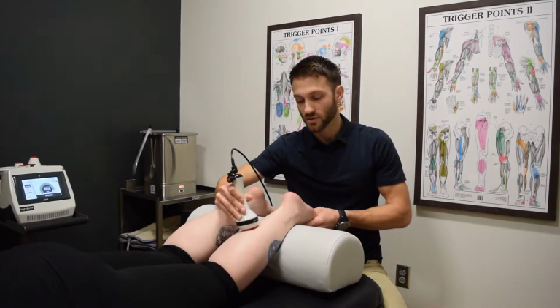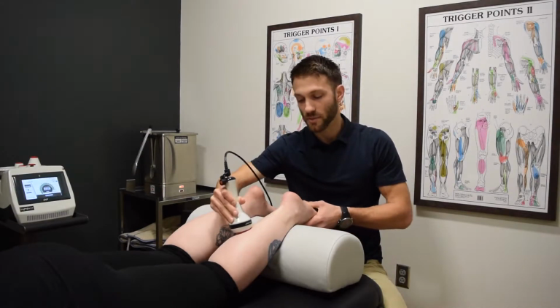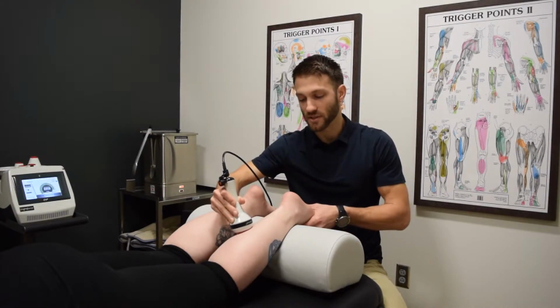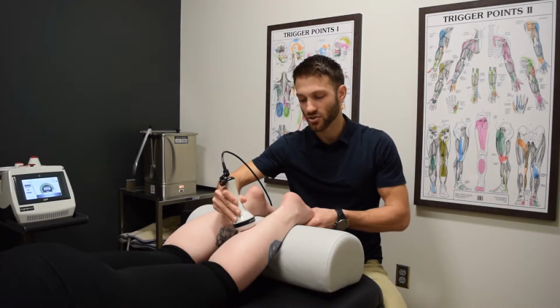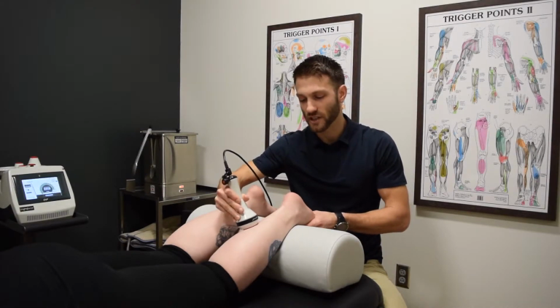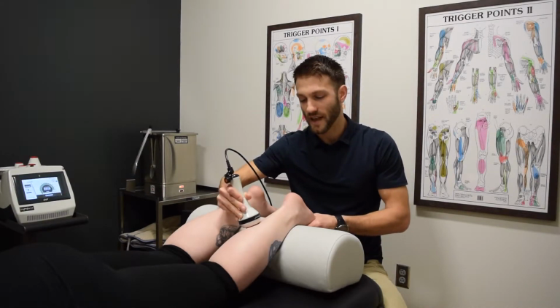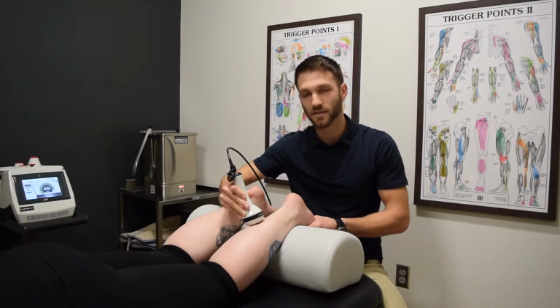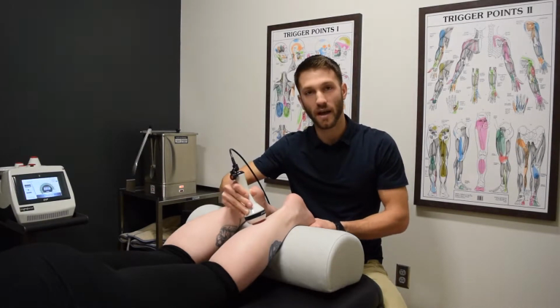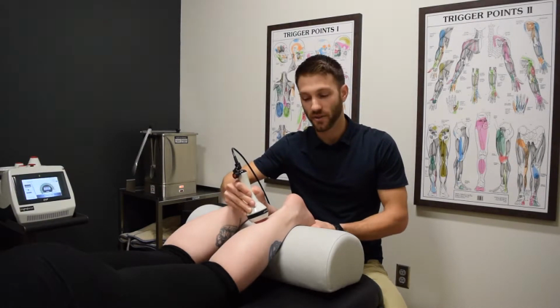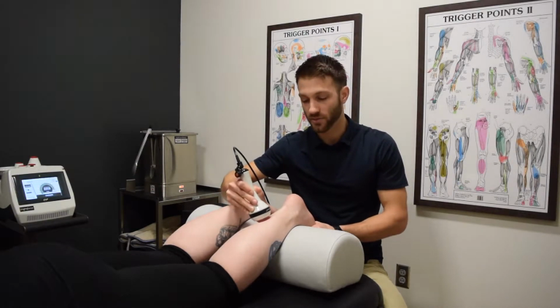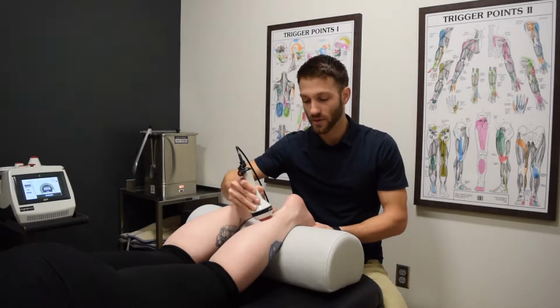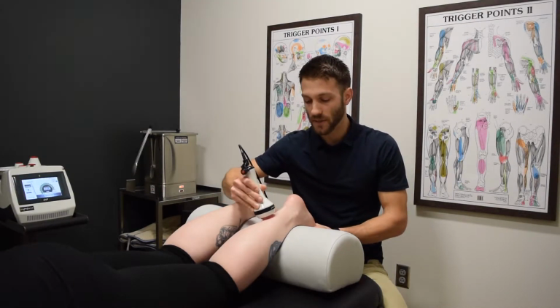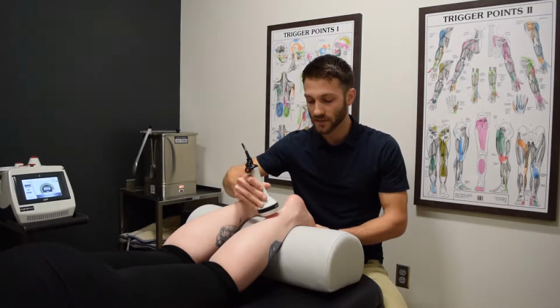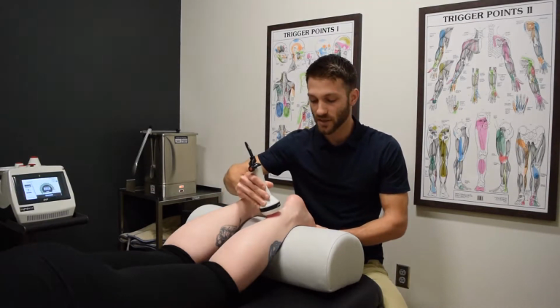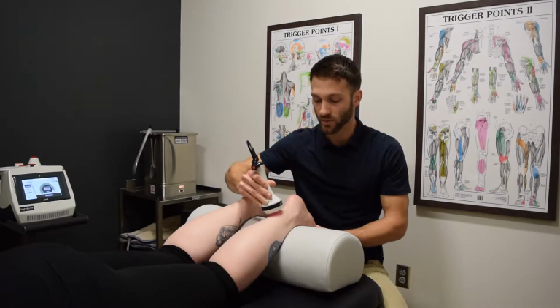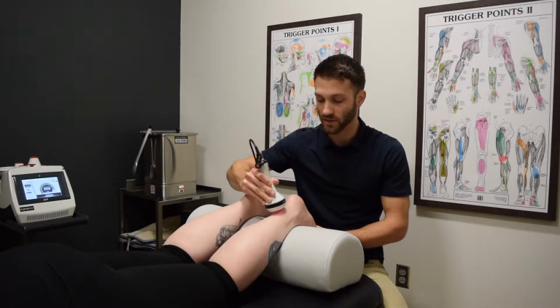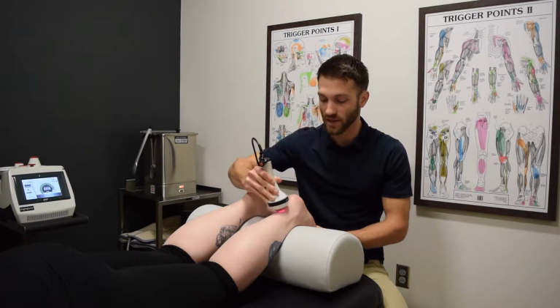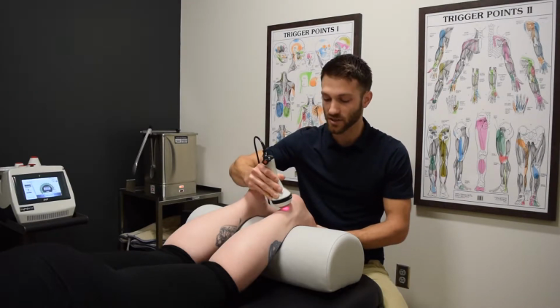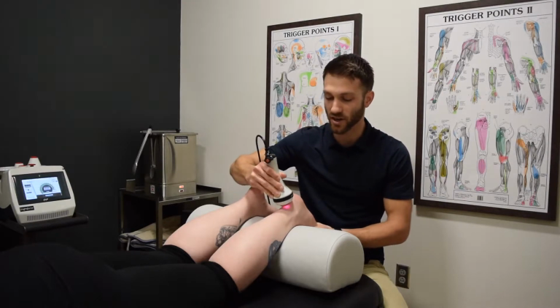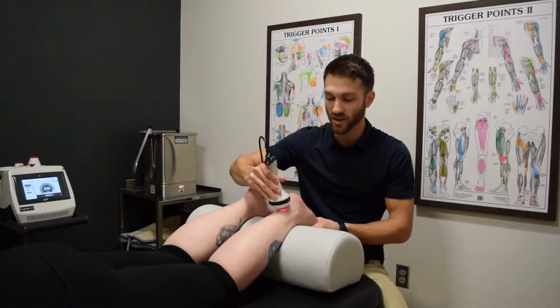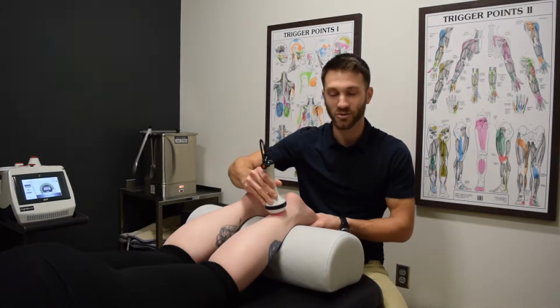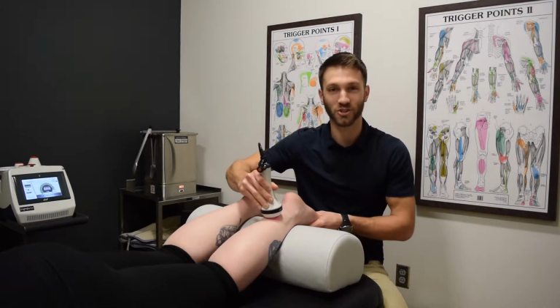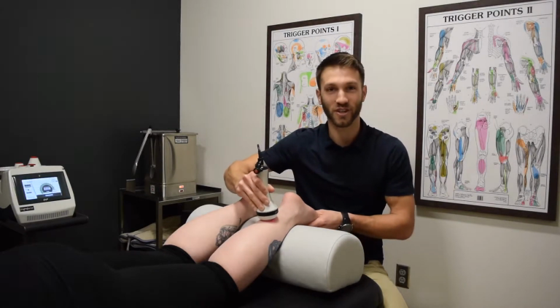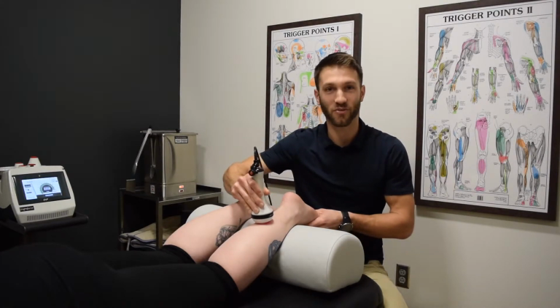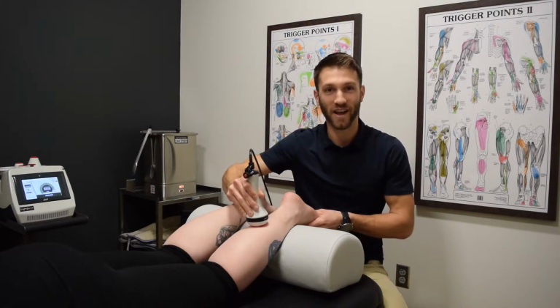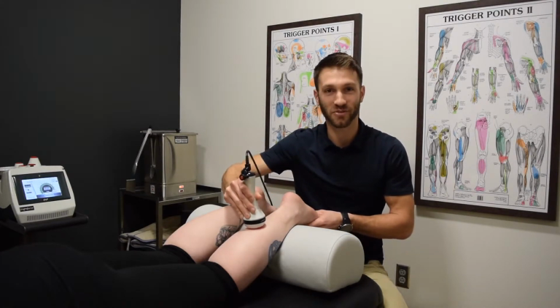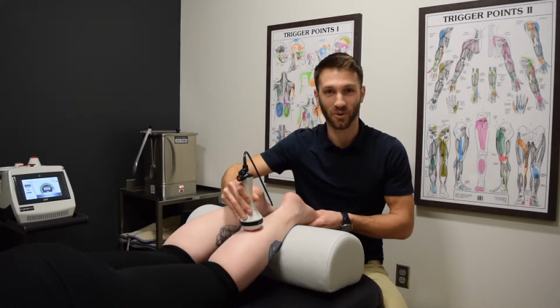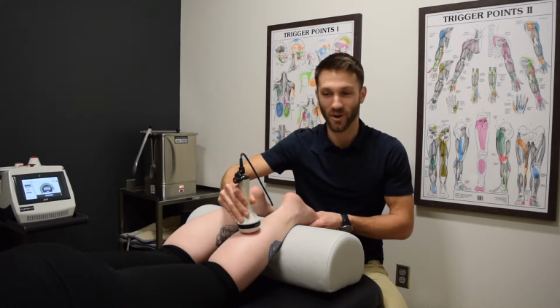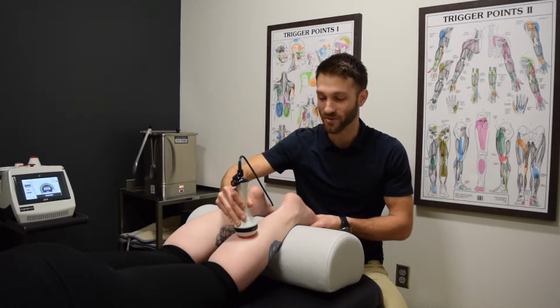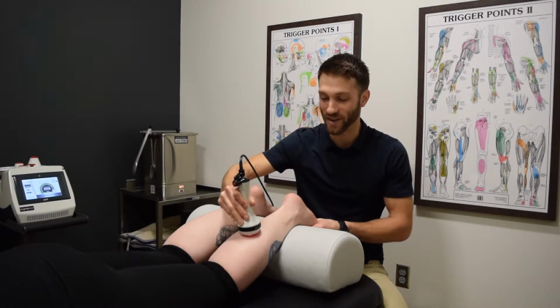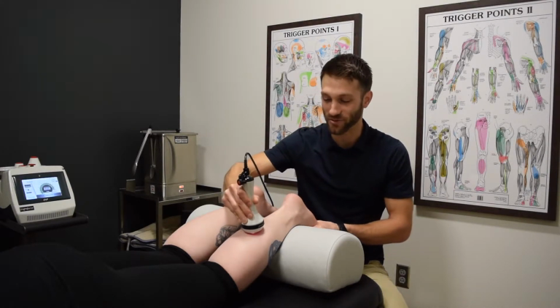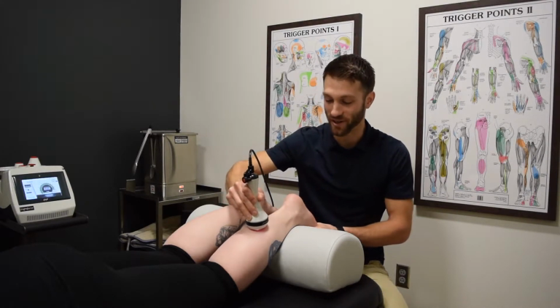Treatments usually last about three minutes with the laser, so we're just going to fast forward right through that for you.